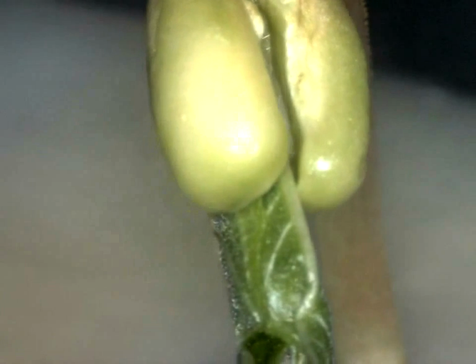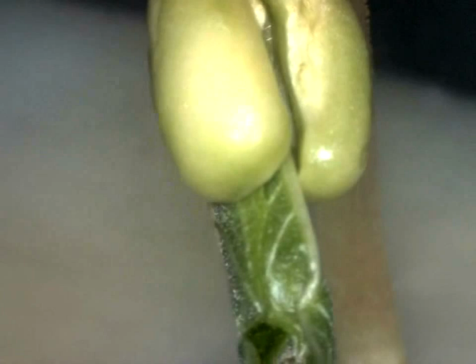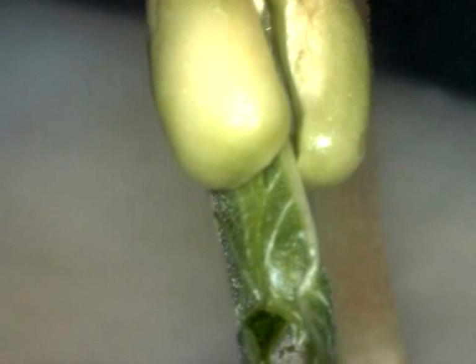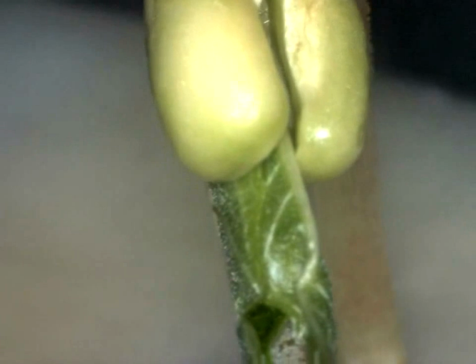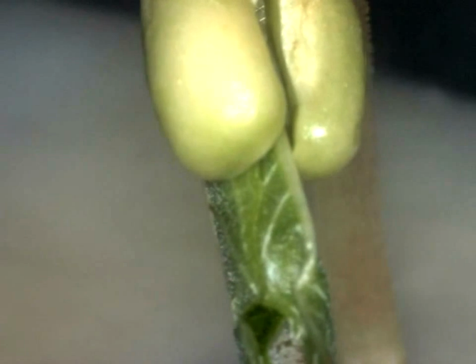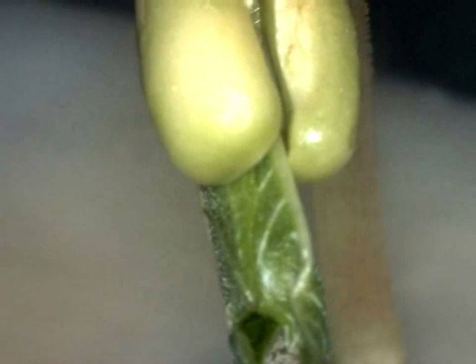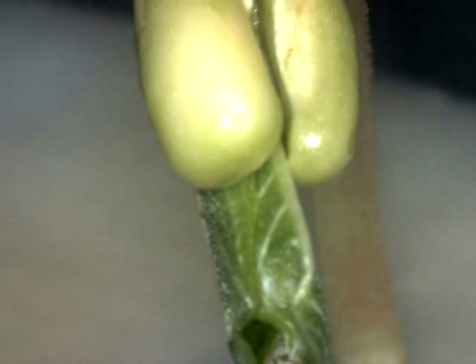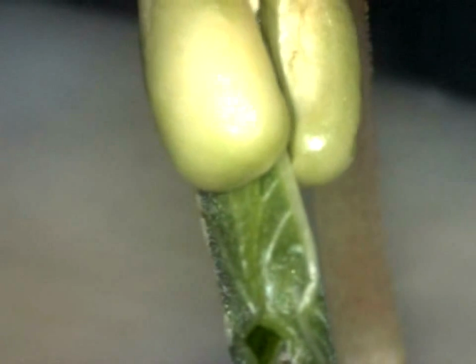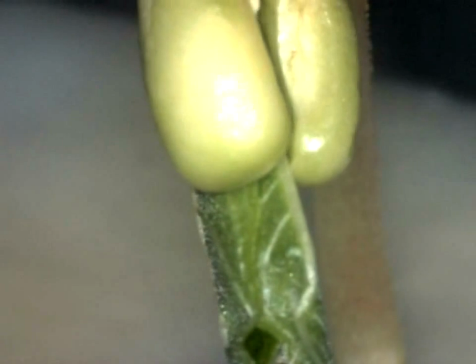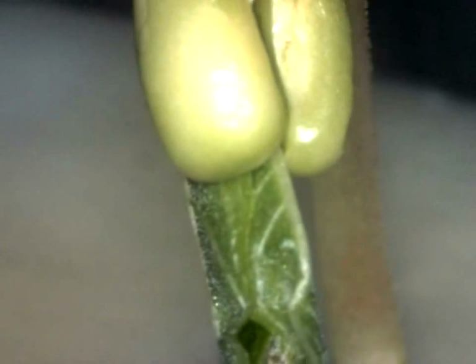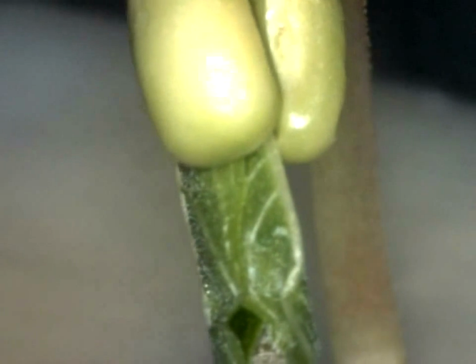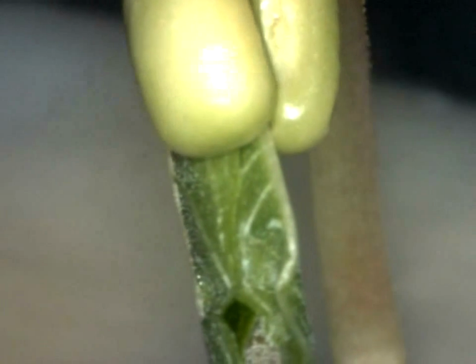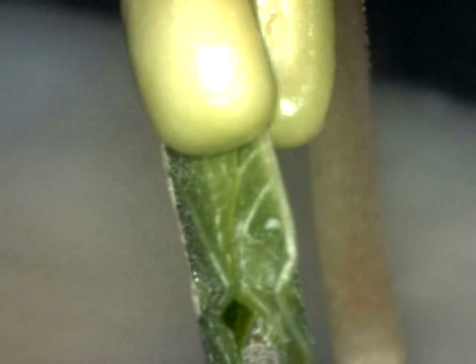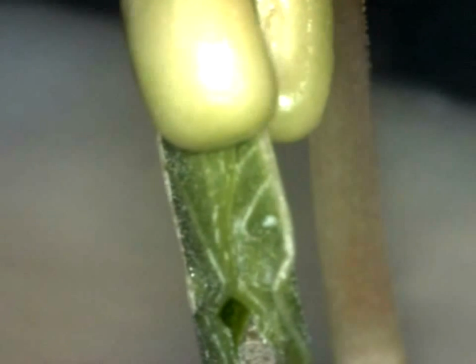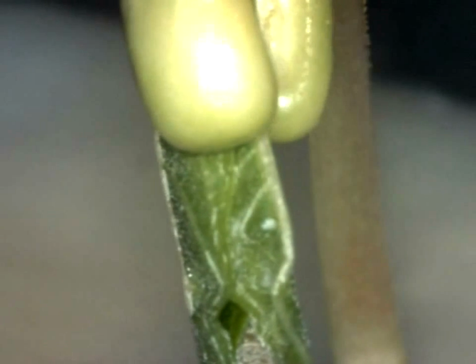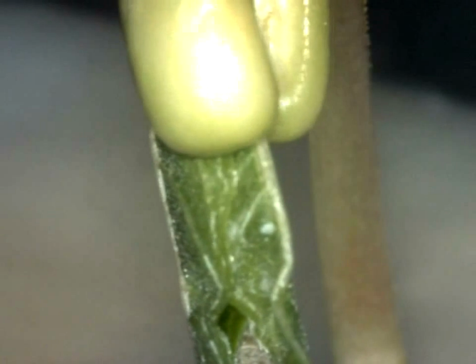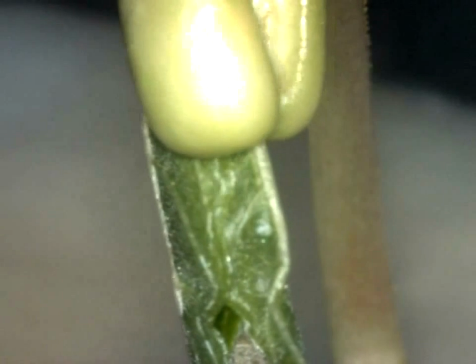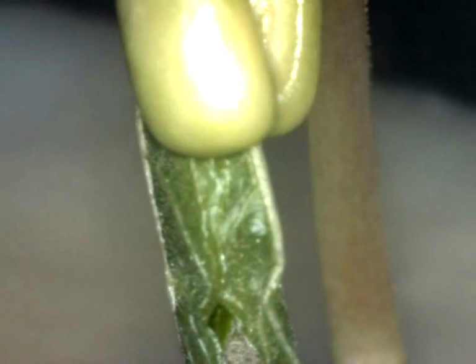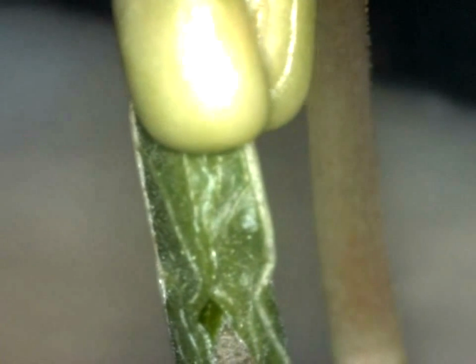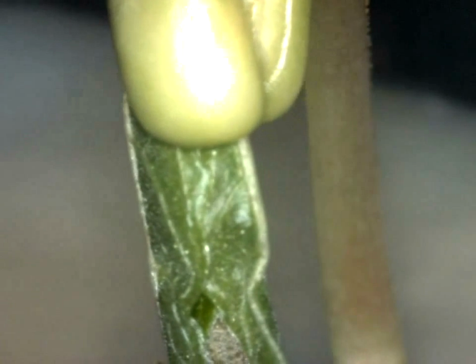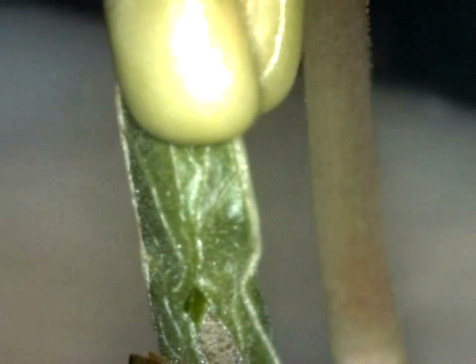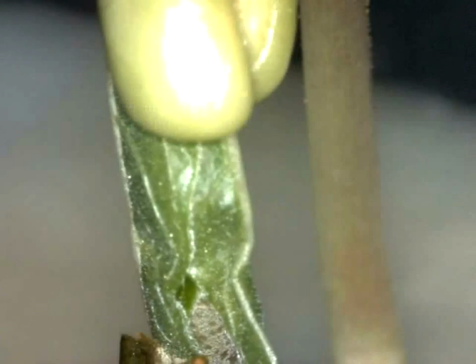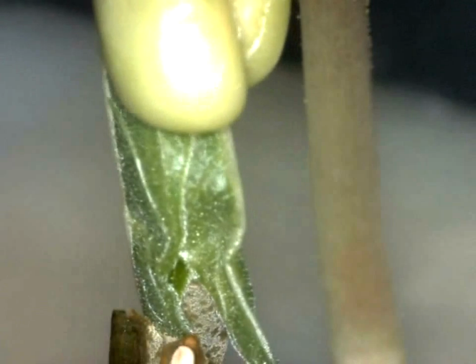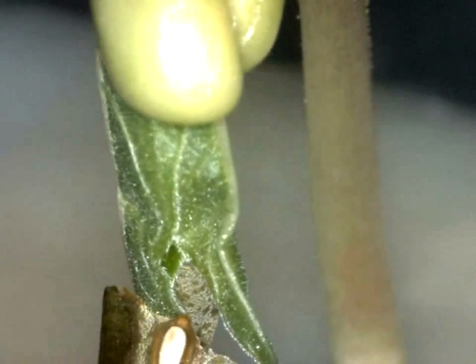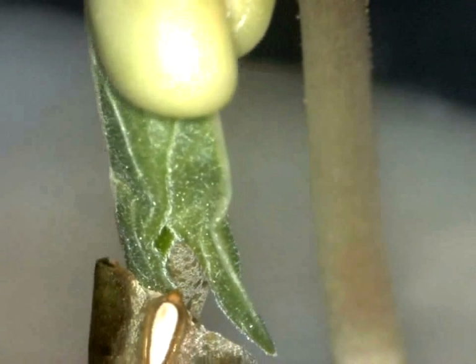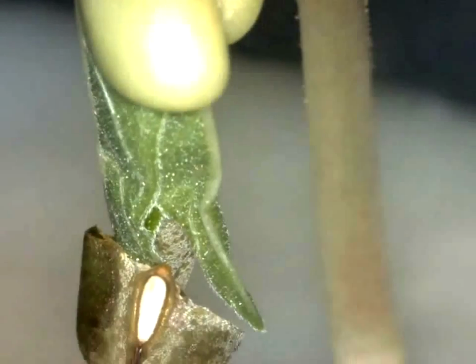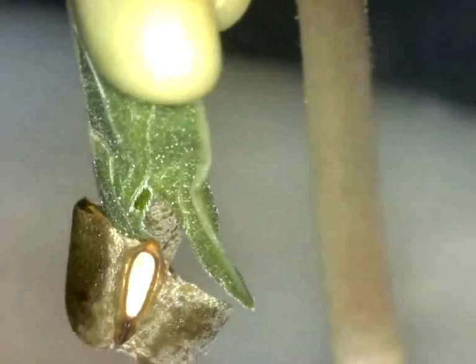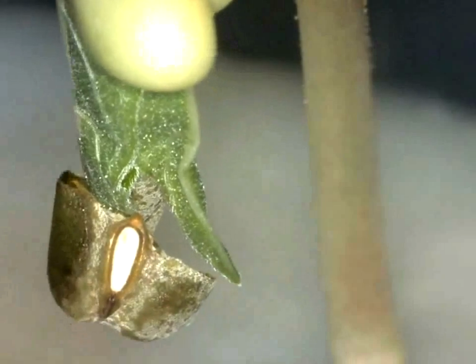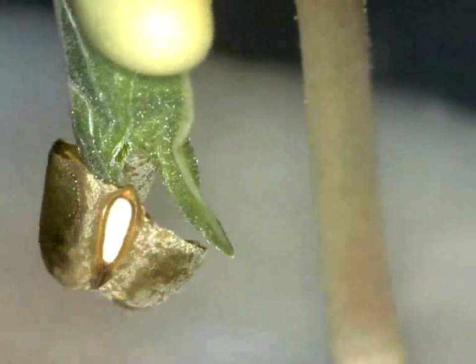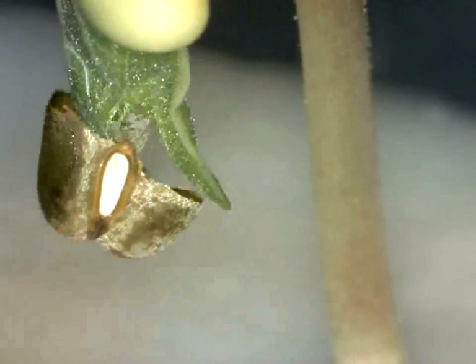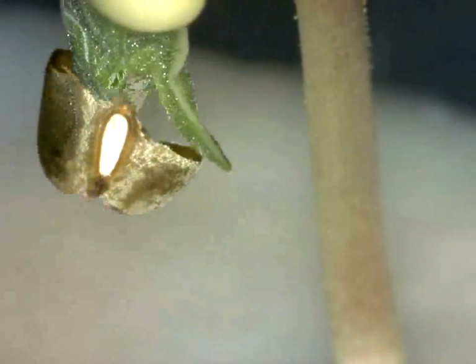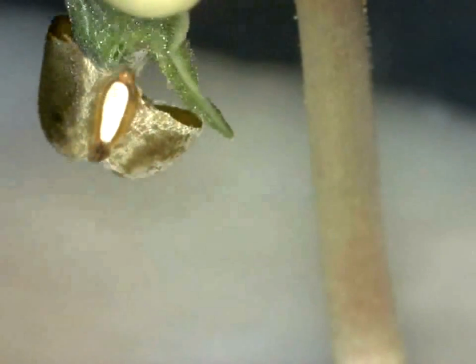This sprouting of a green bean has been recorded with the DinoCapture 2.0 time-lapse video mode.